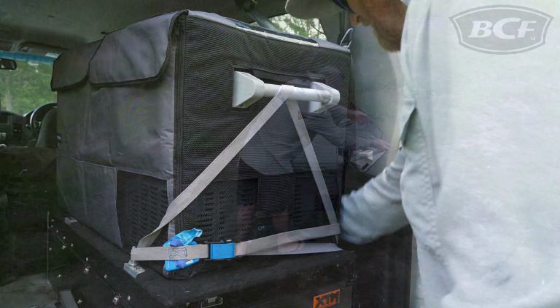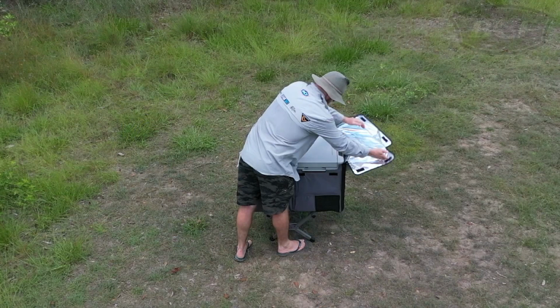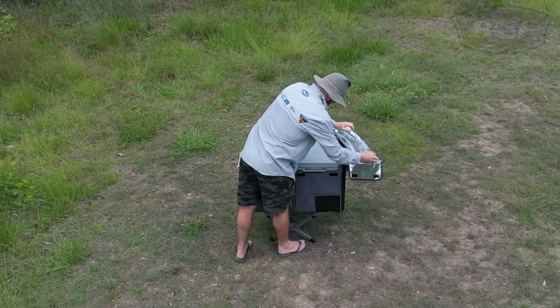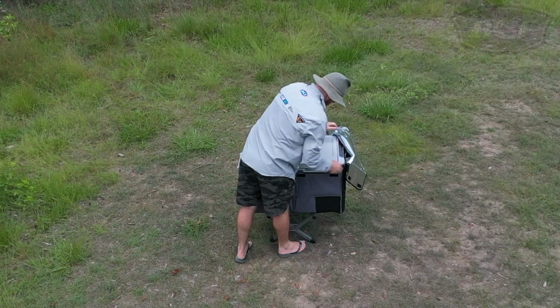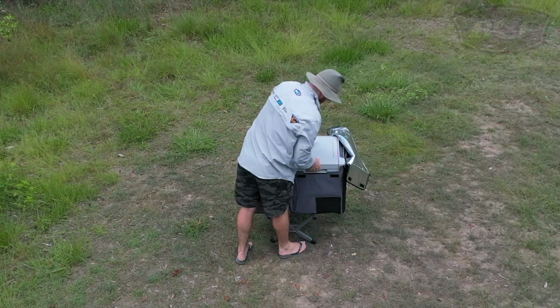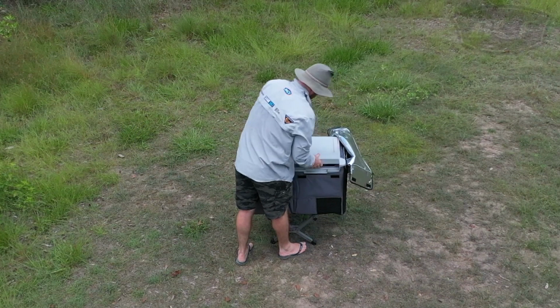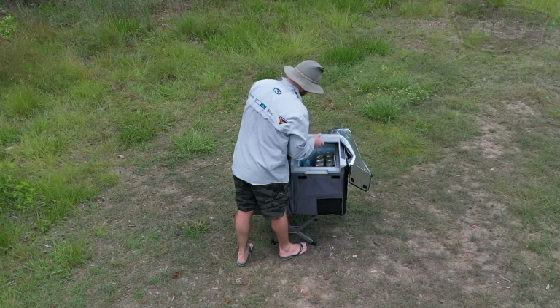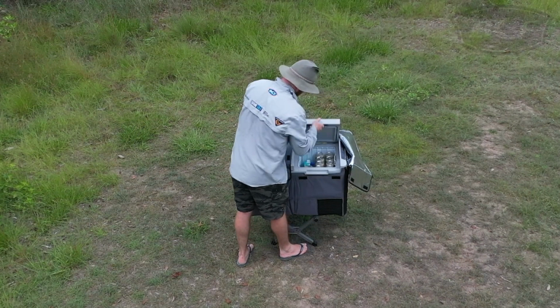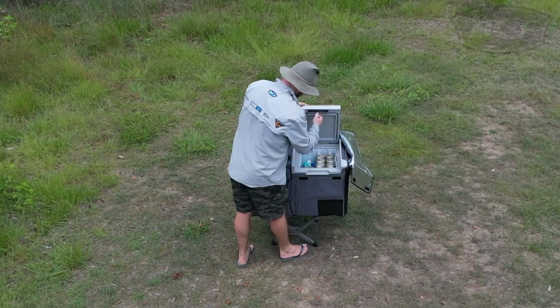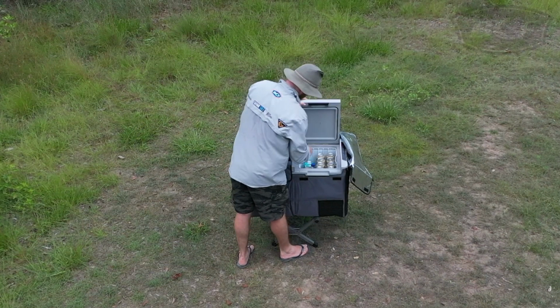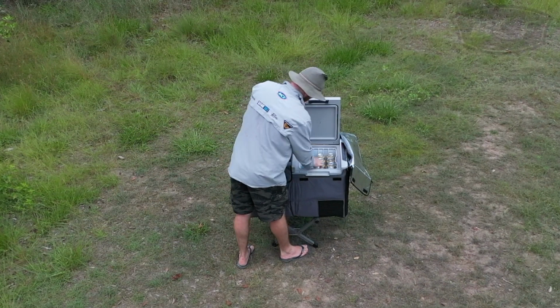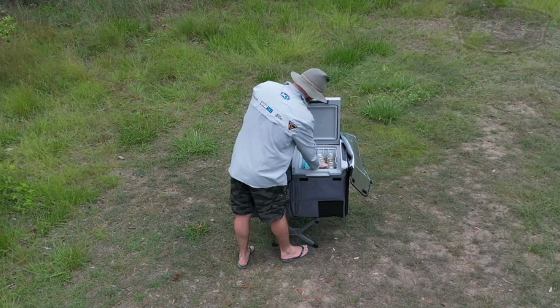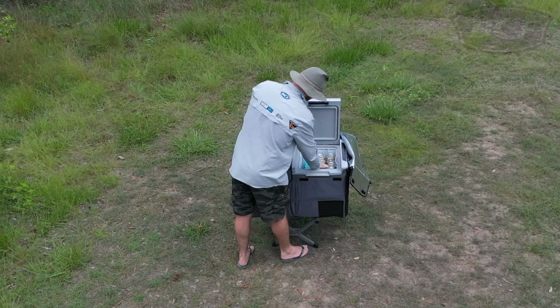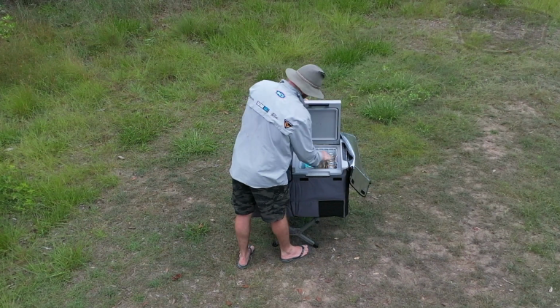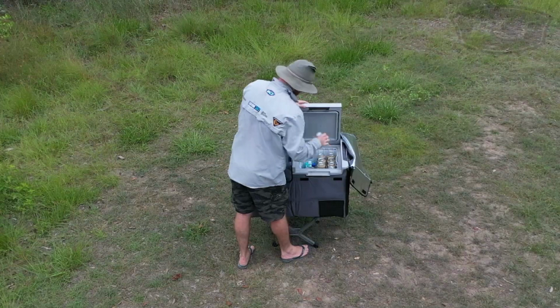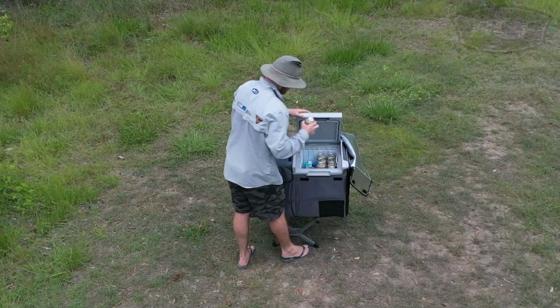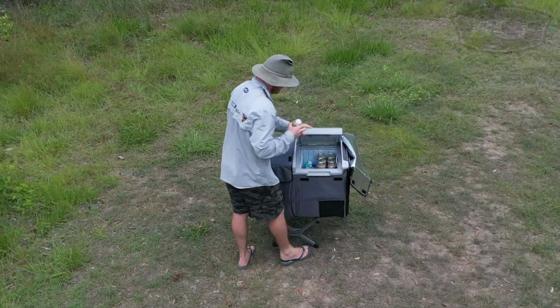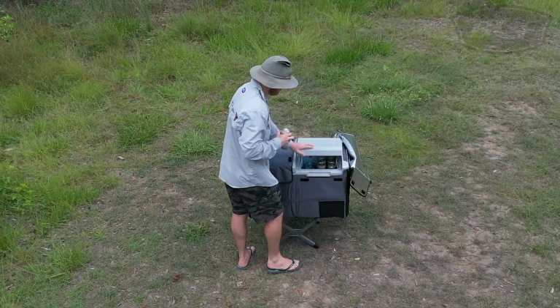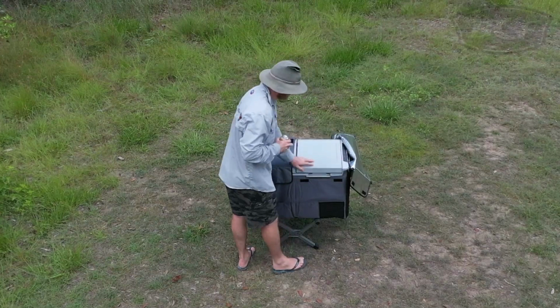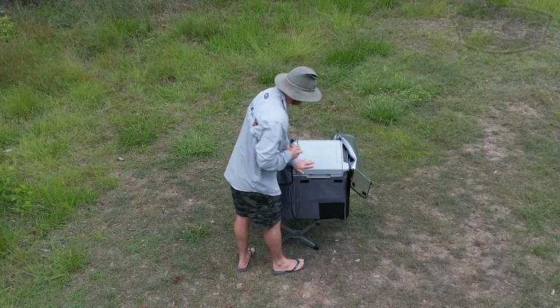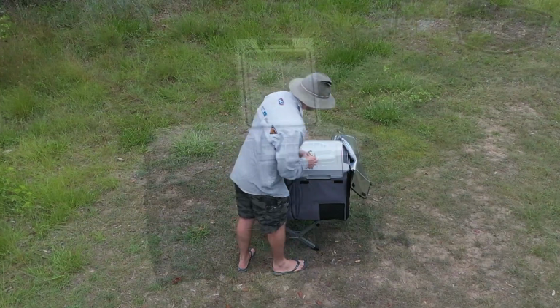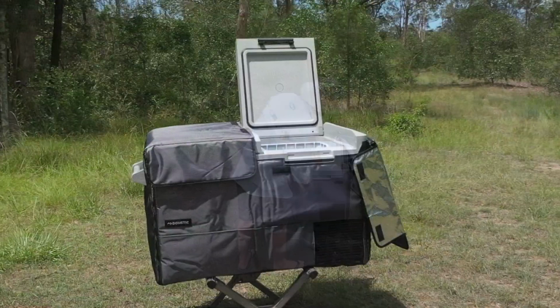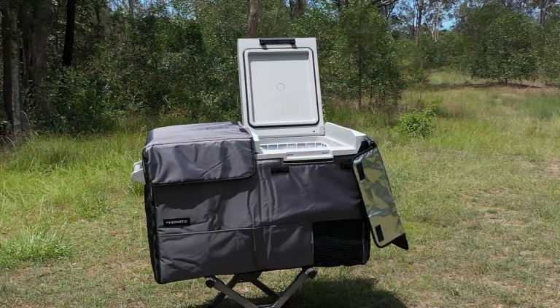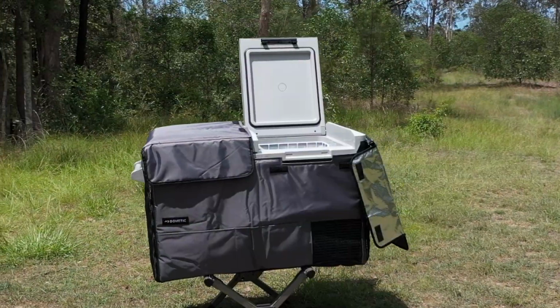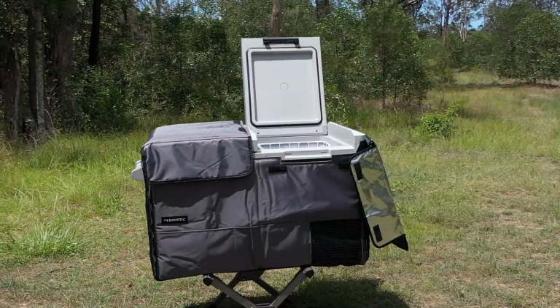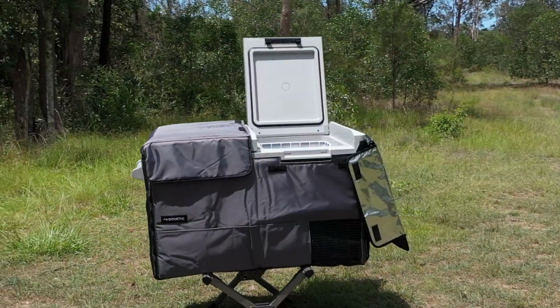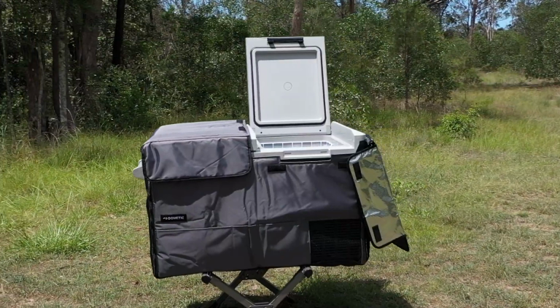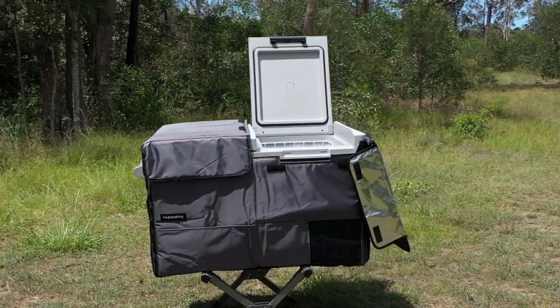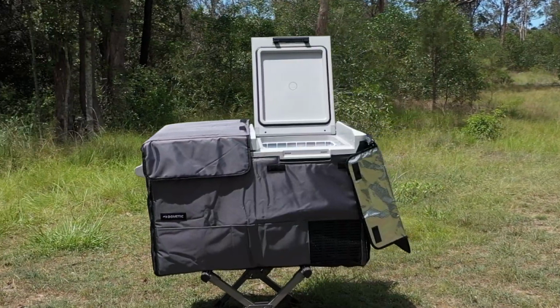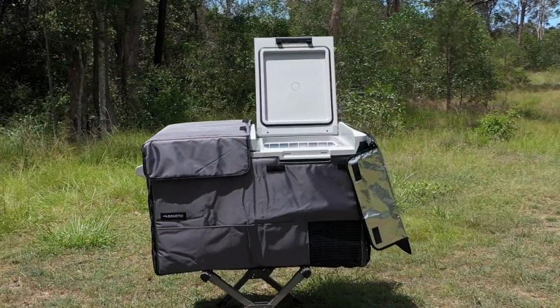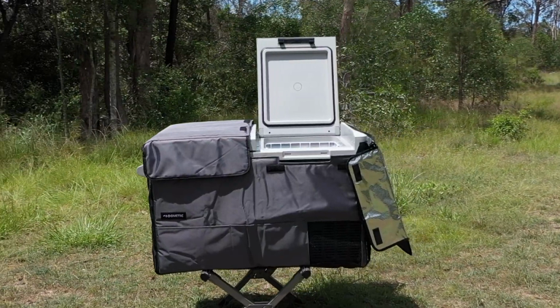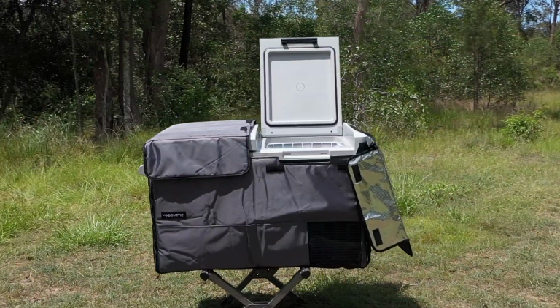Keep your coldies cold and your snags frozen with the Dometic CFF70DZ Dual Zone Fridge Freezer.